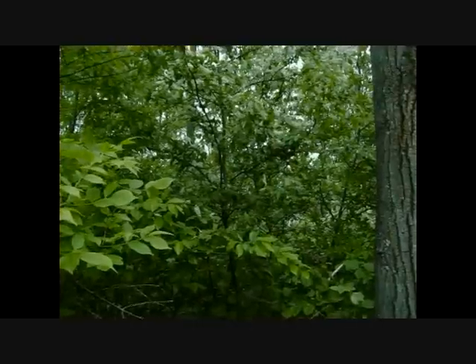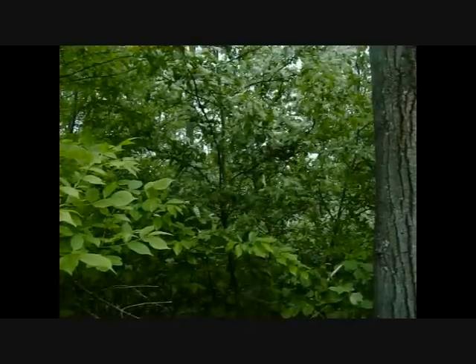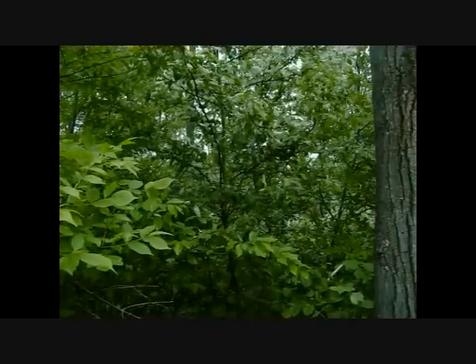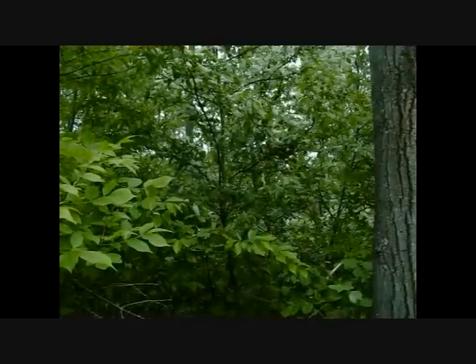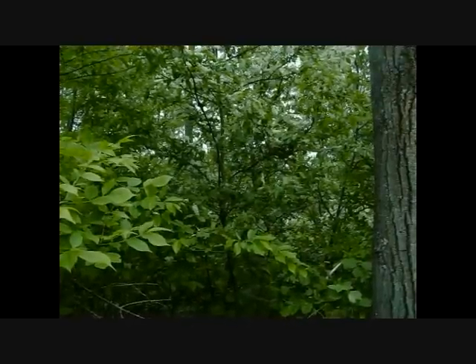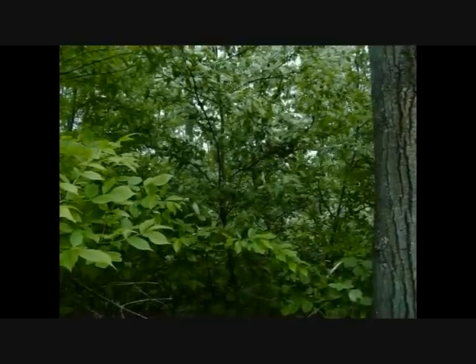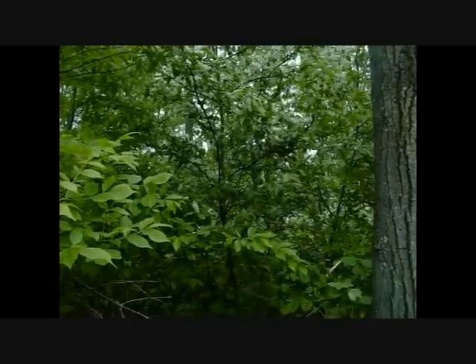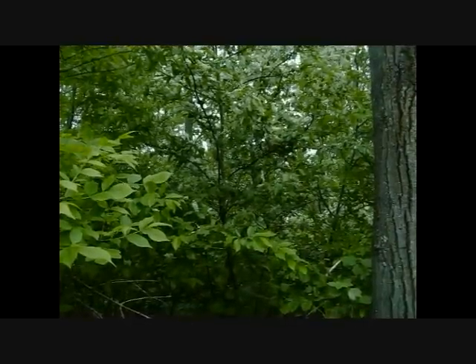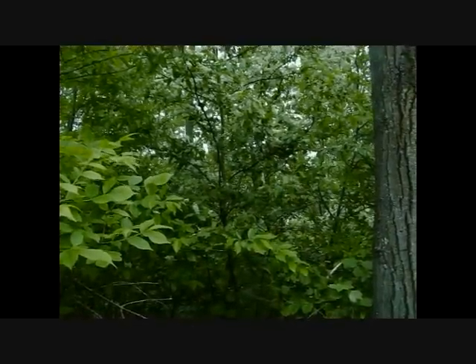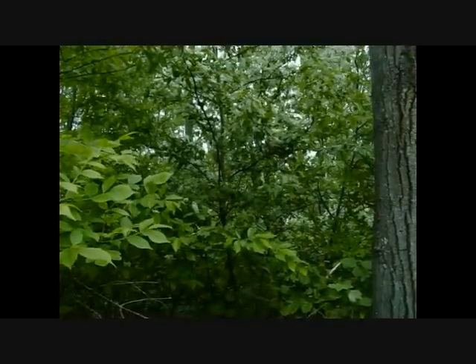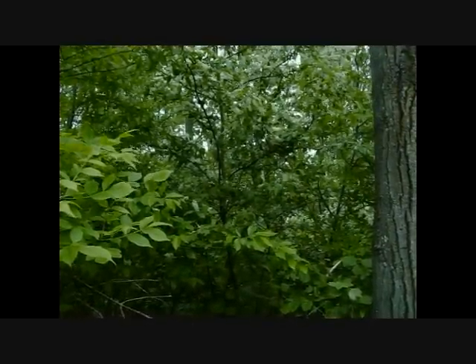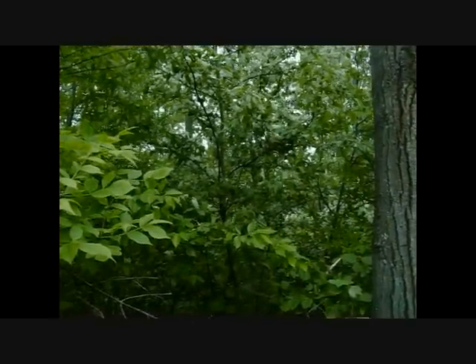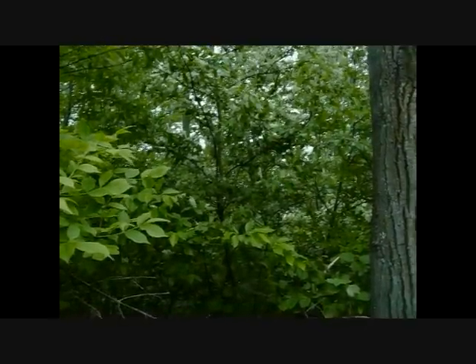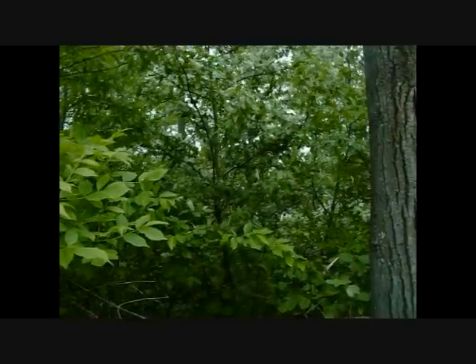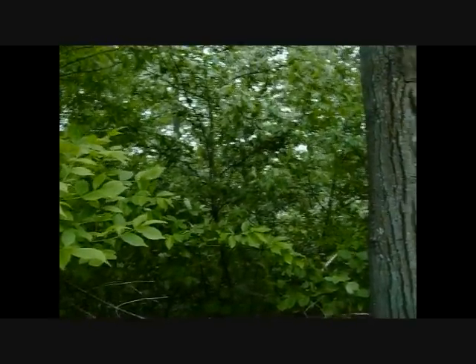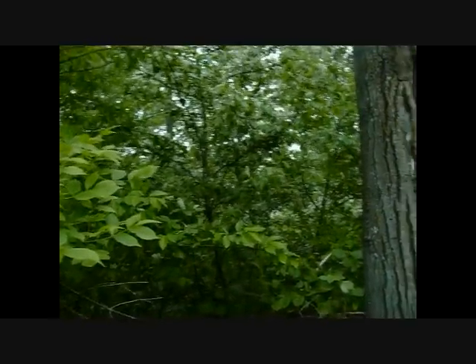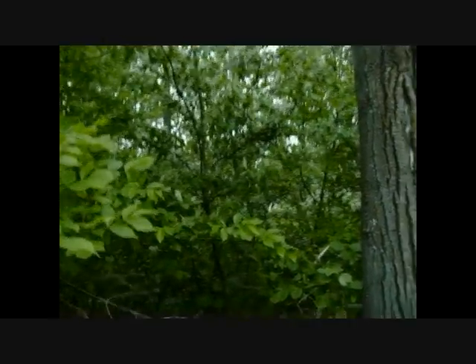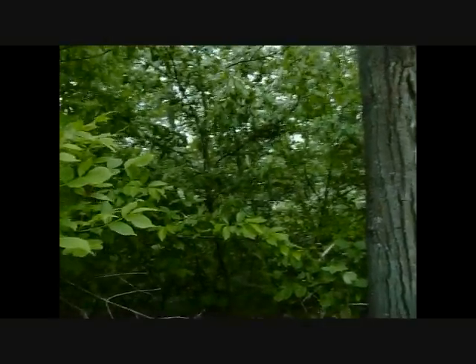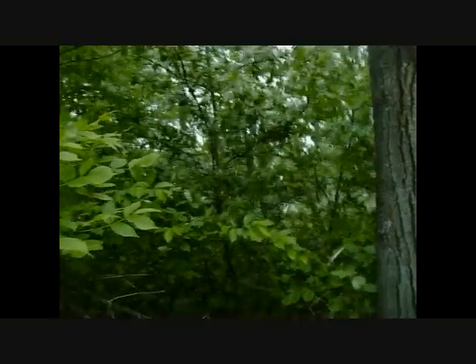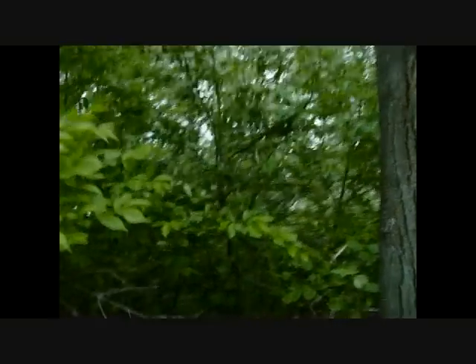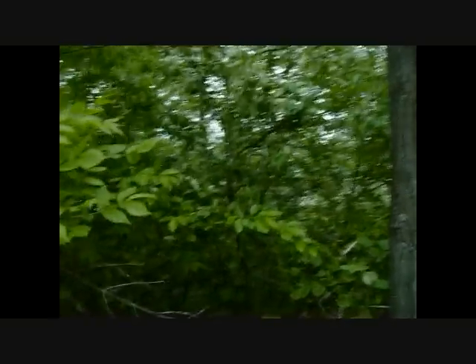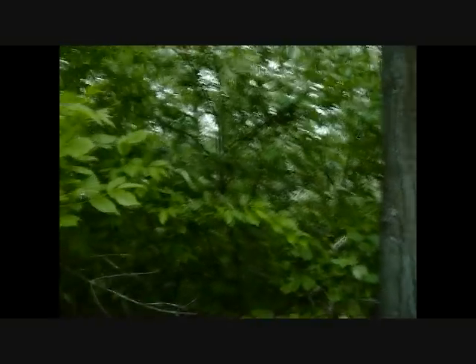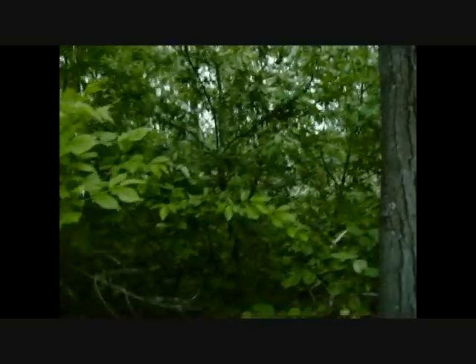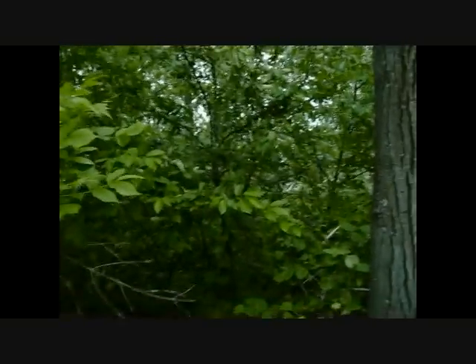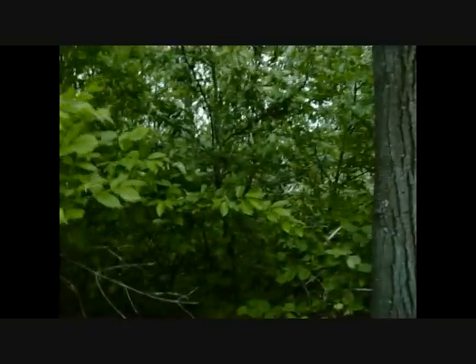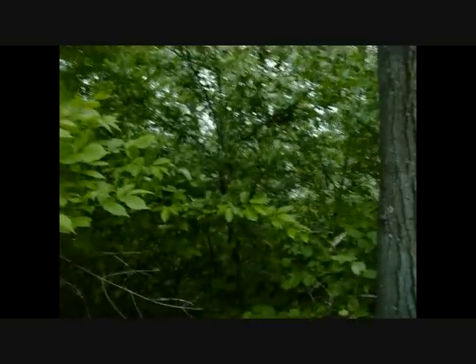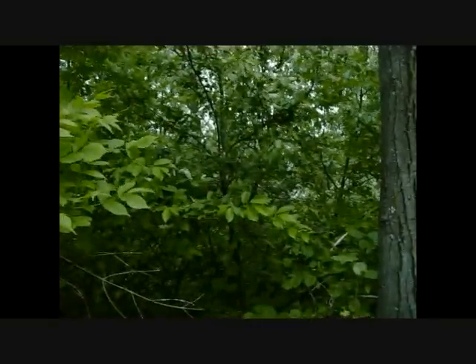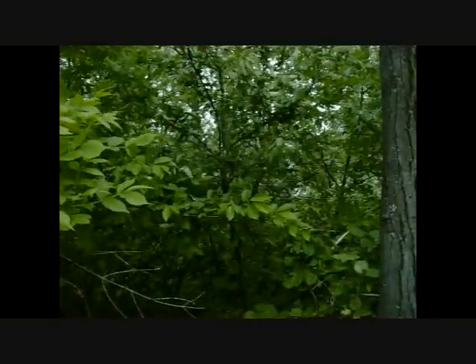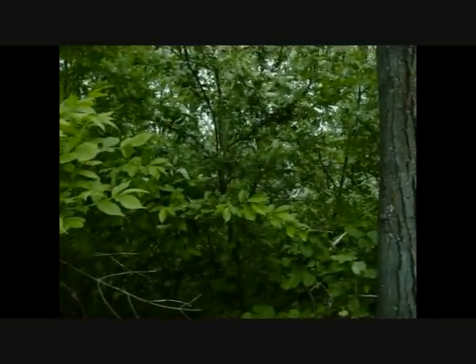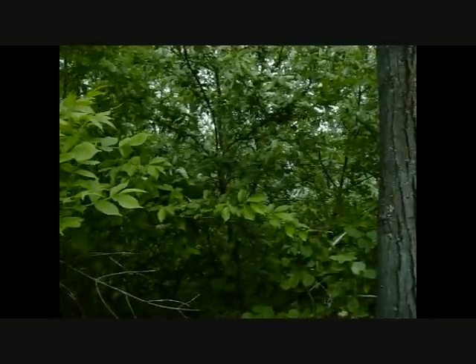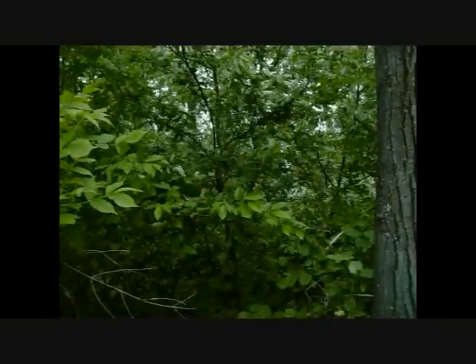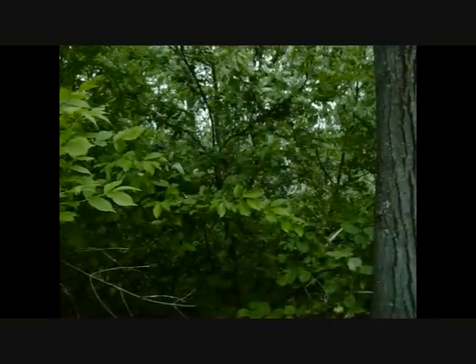Welcome to Joe and Zach's Survival. This video is going to be on identifying a chokecherry tree.